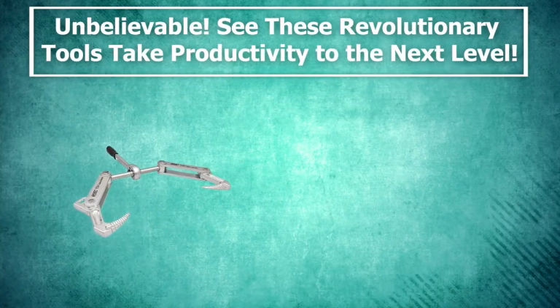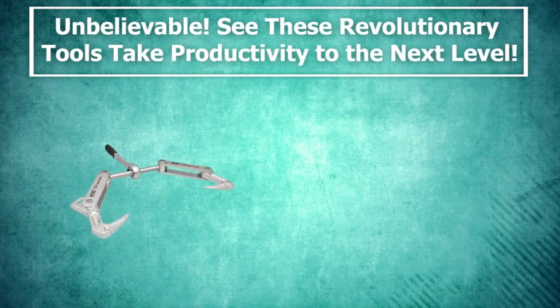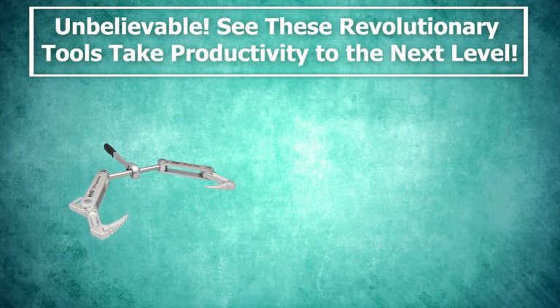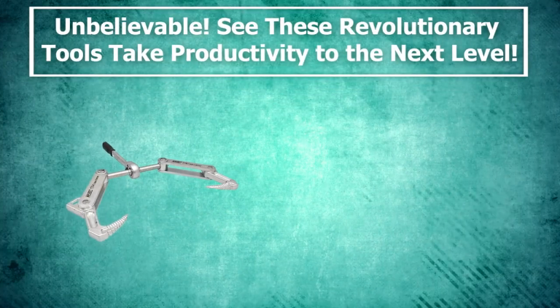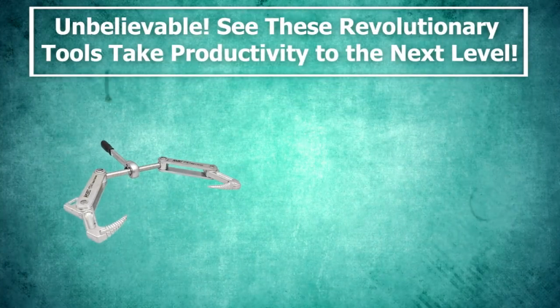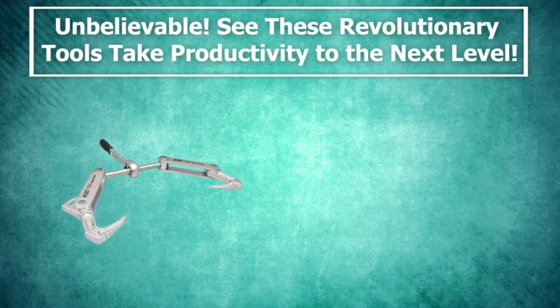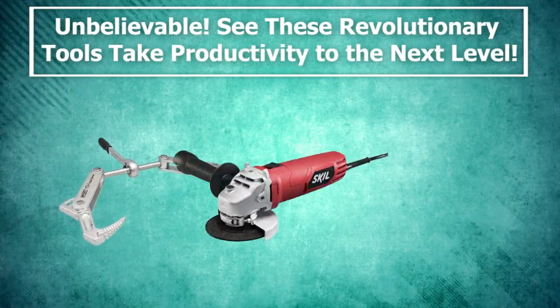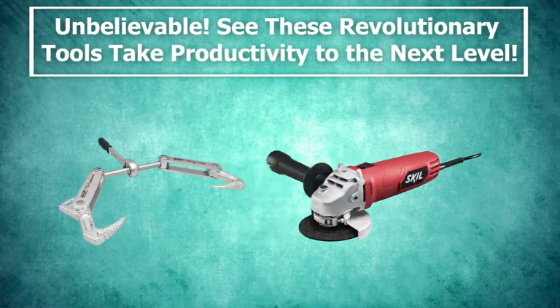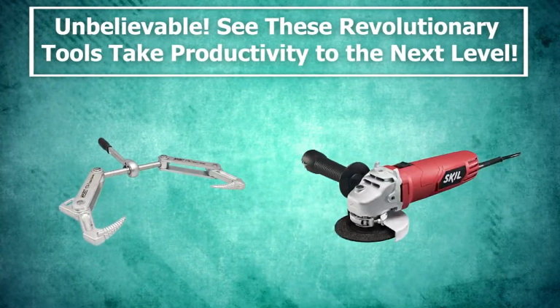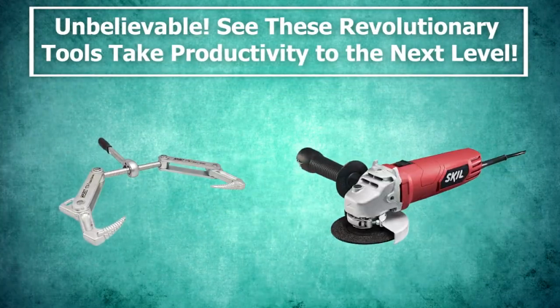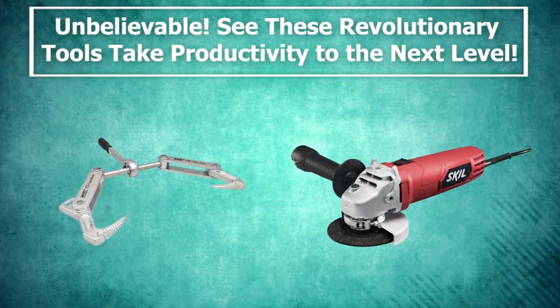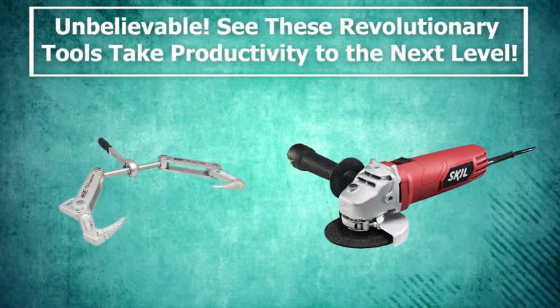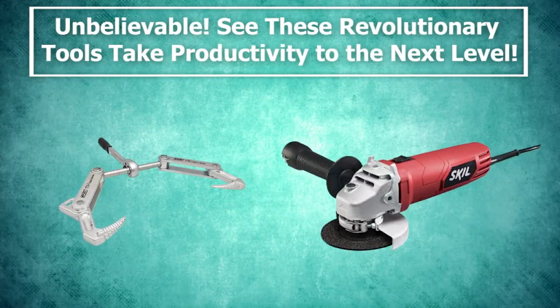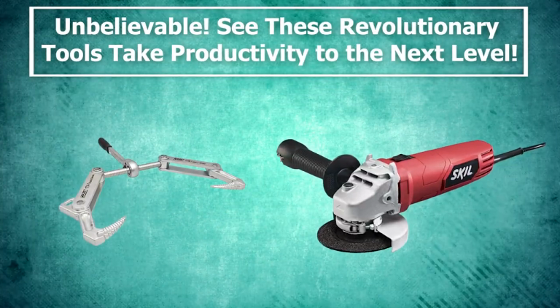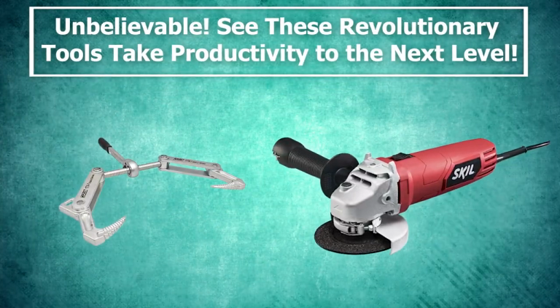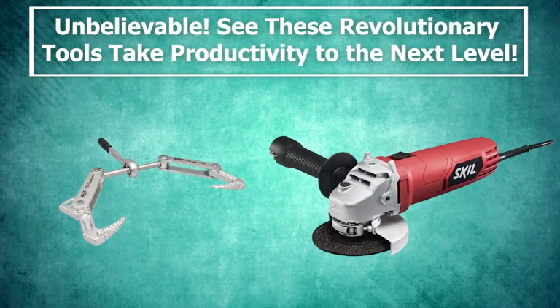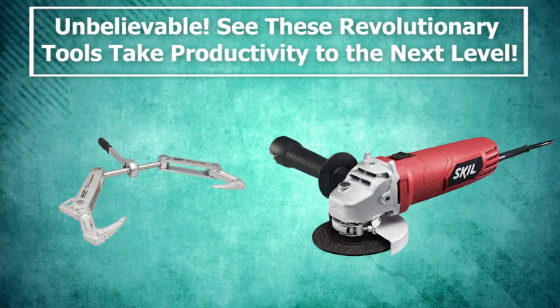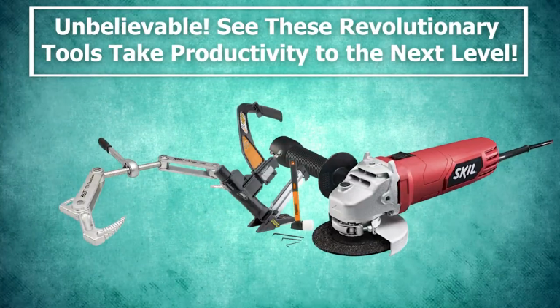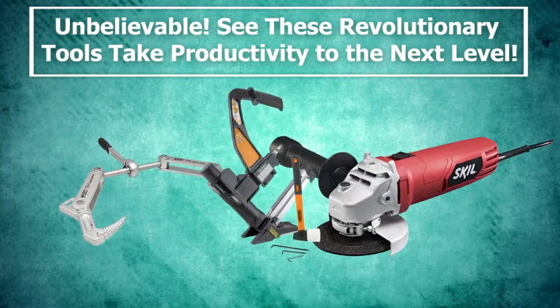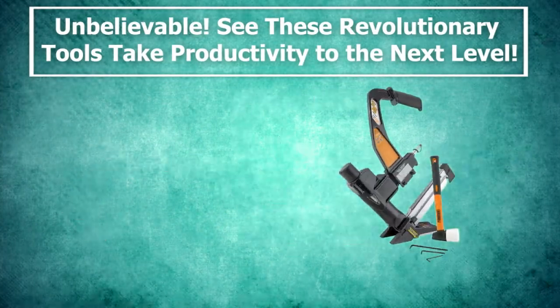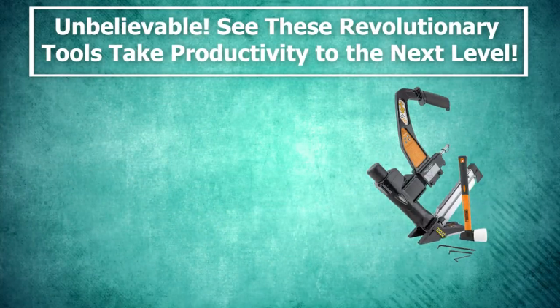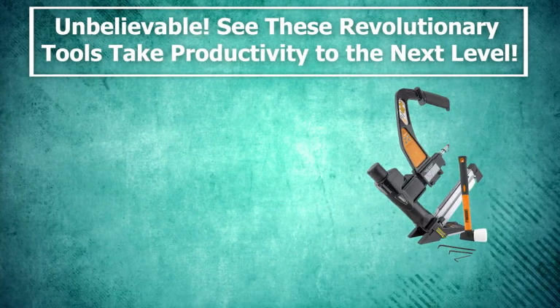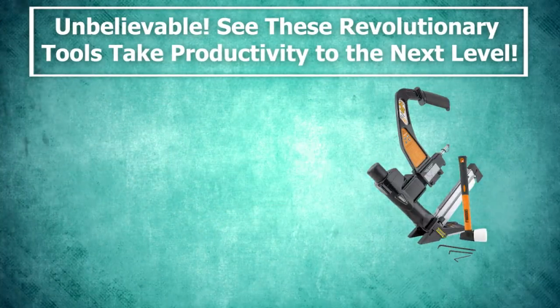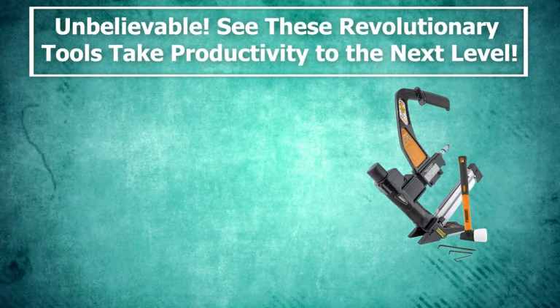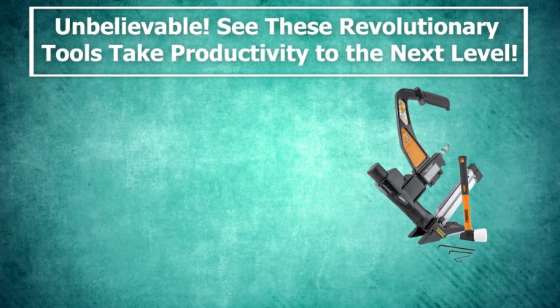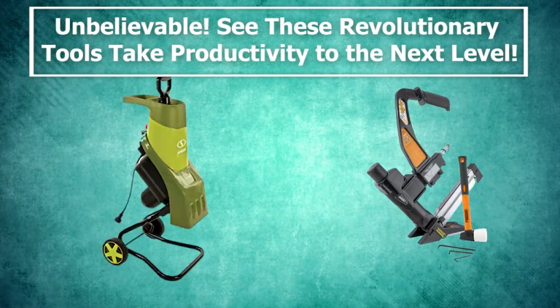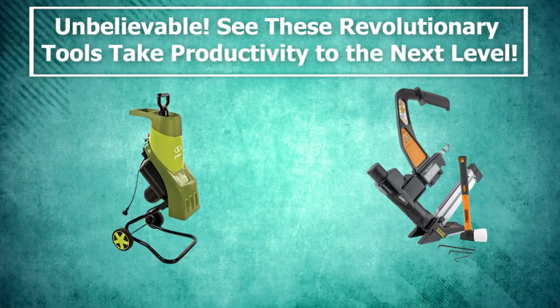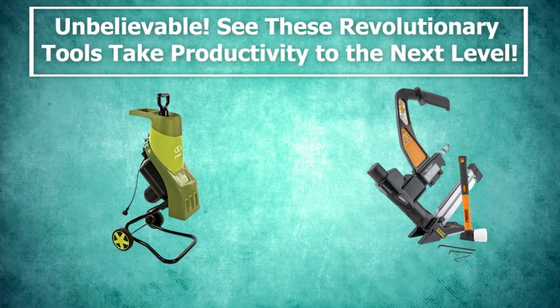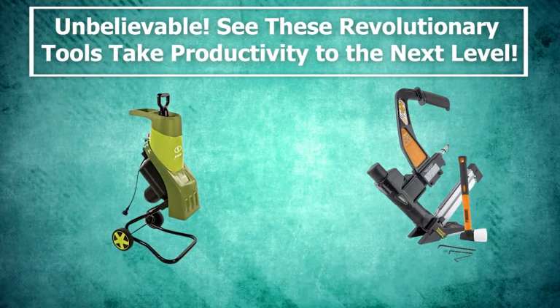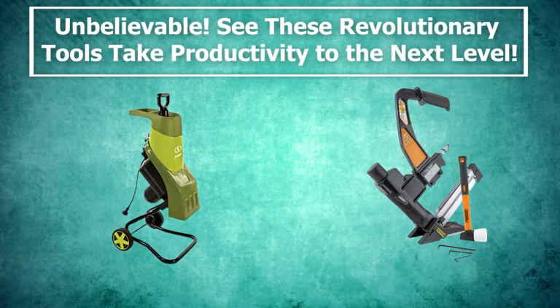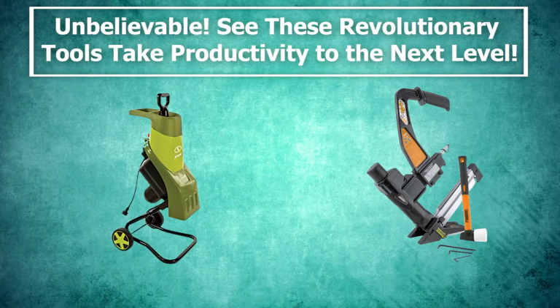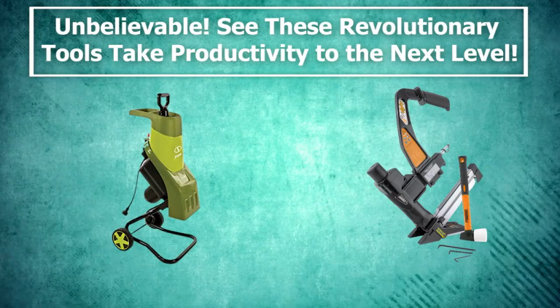Unbelievable! See these revolutionary tools take productivity to the next level!